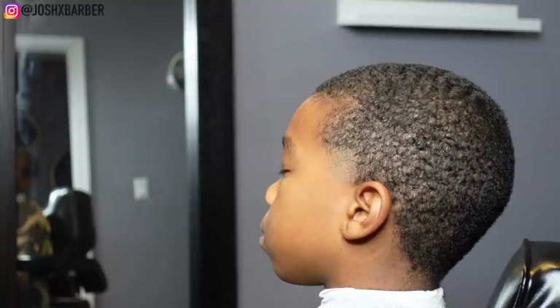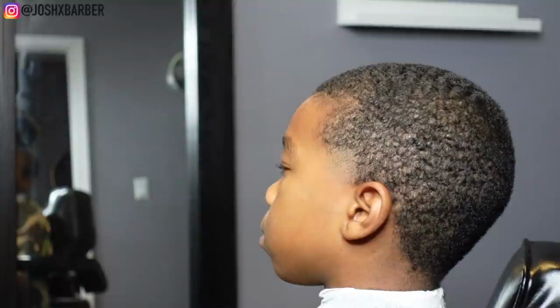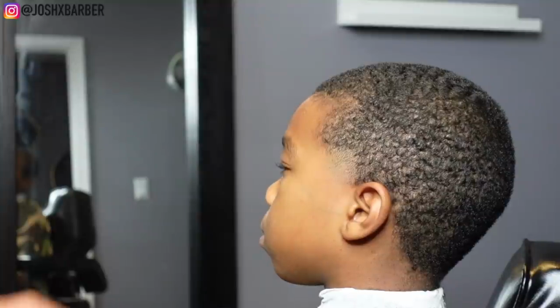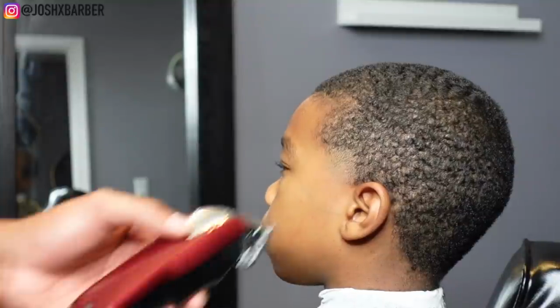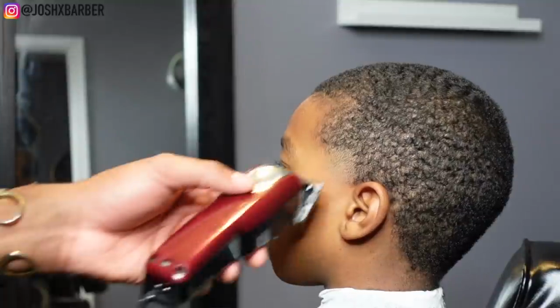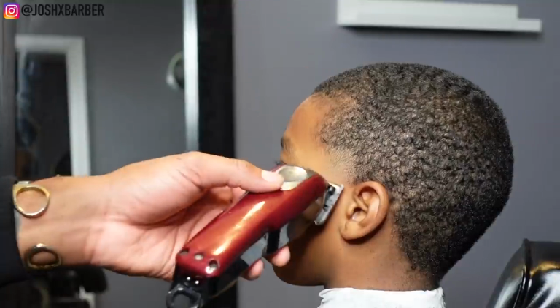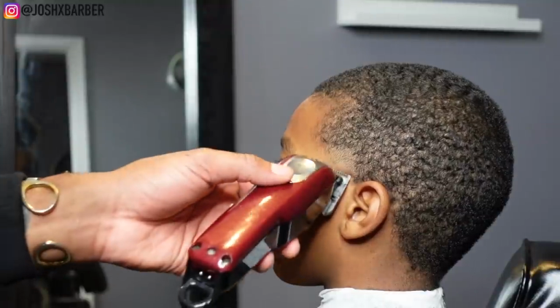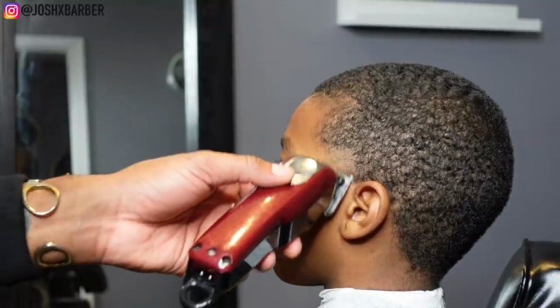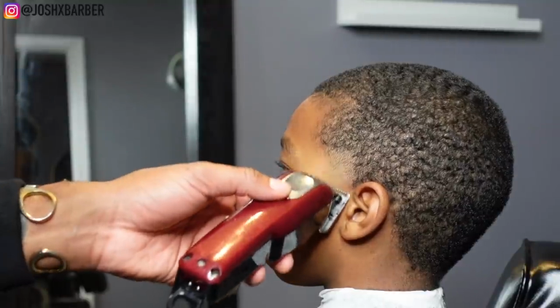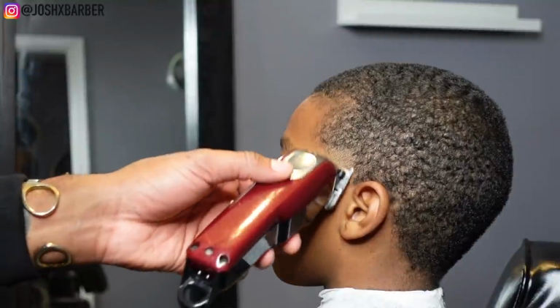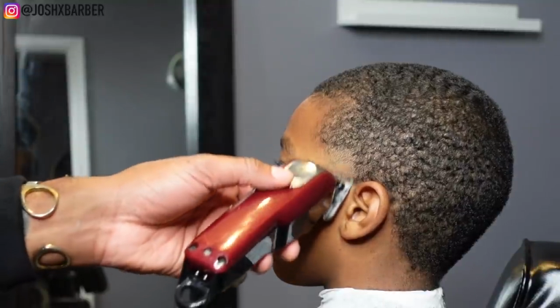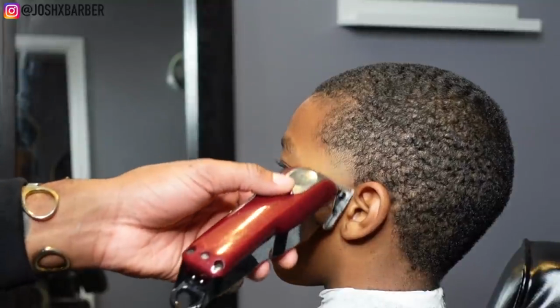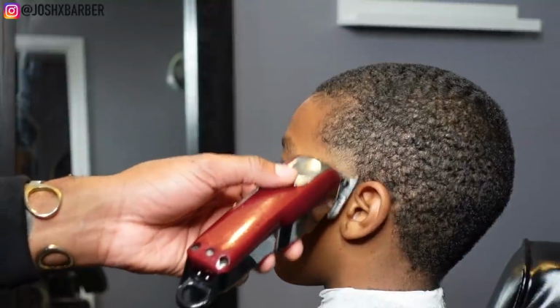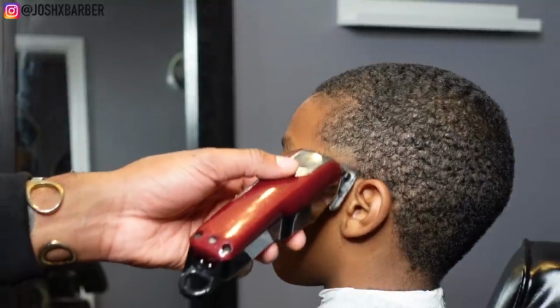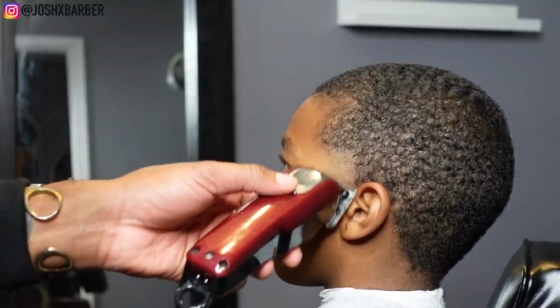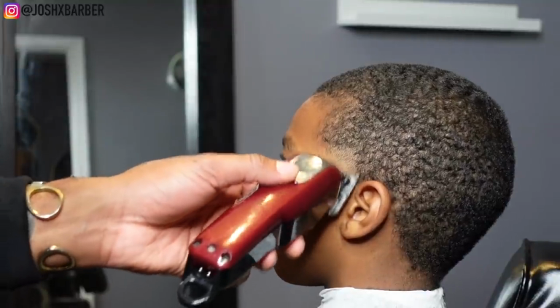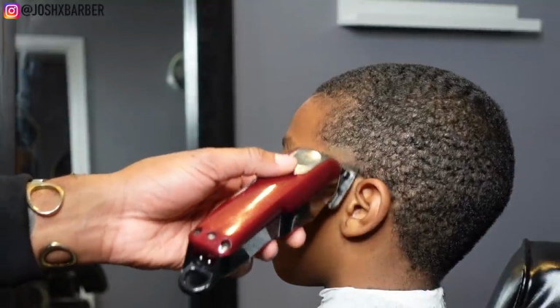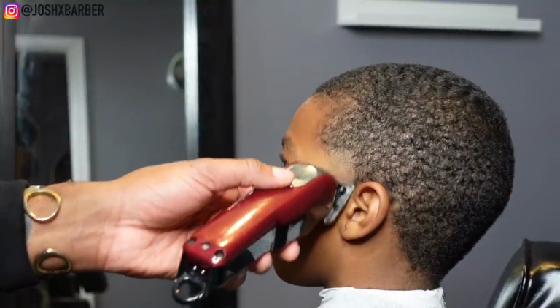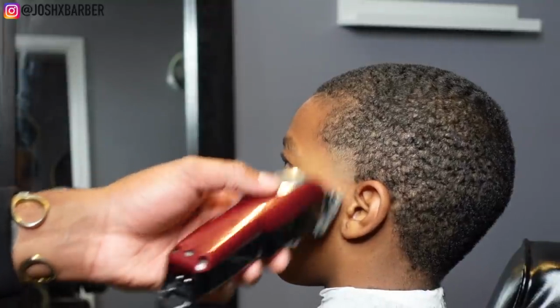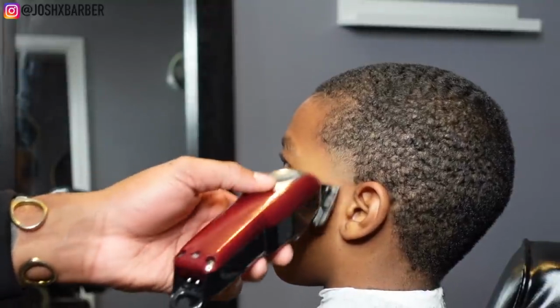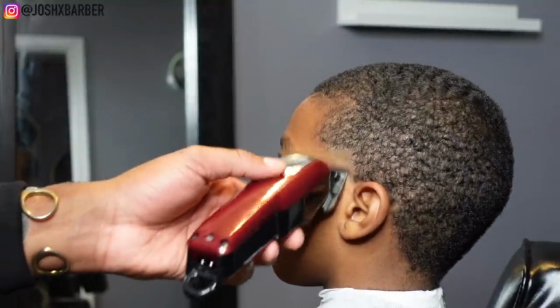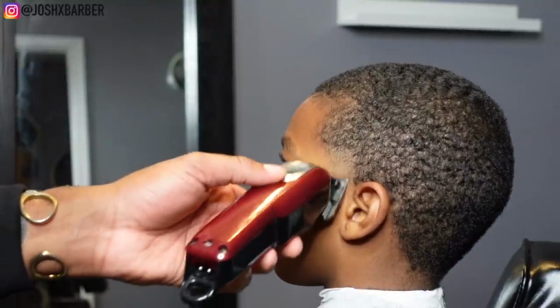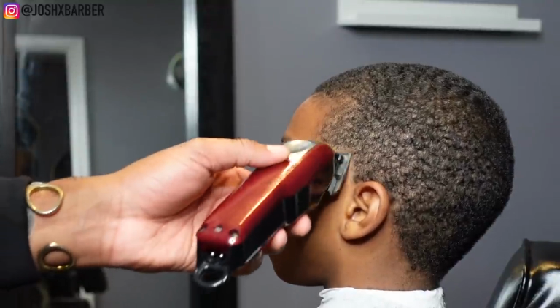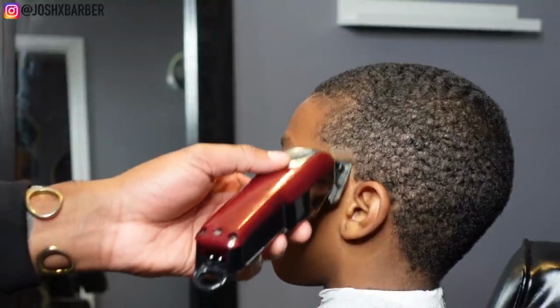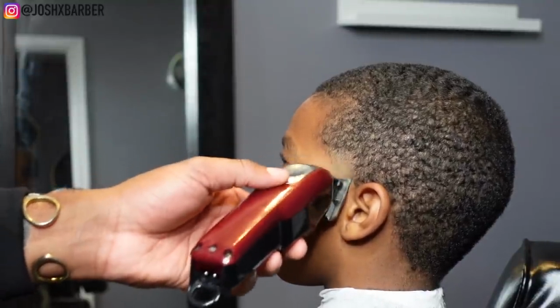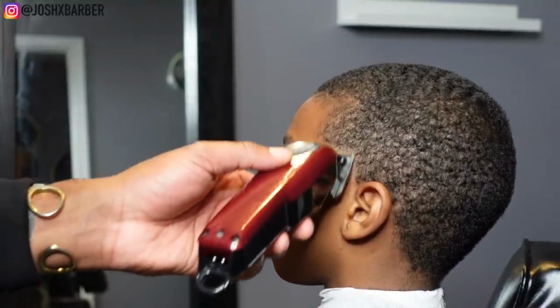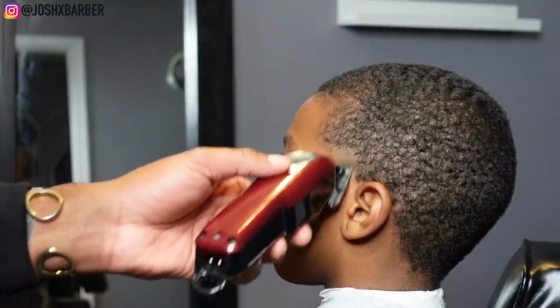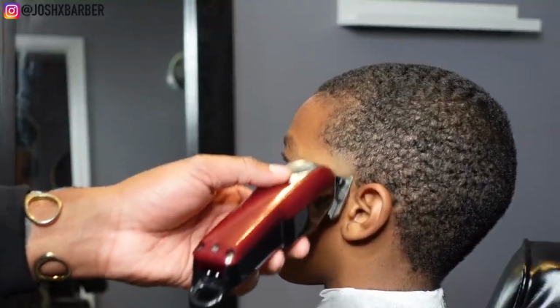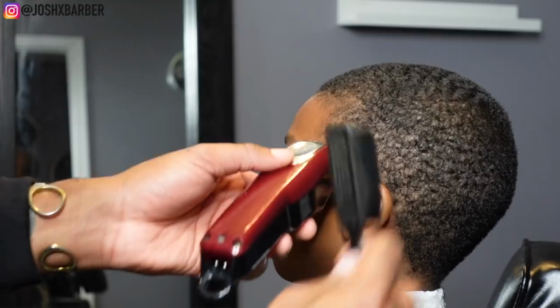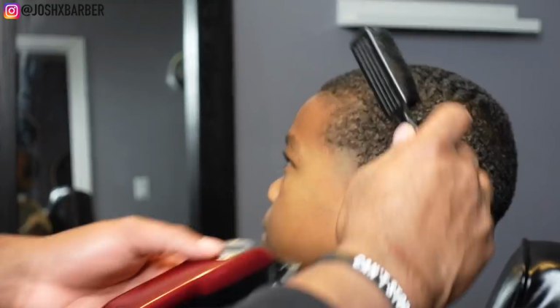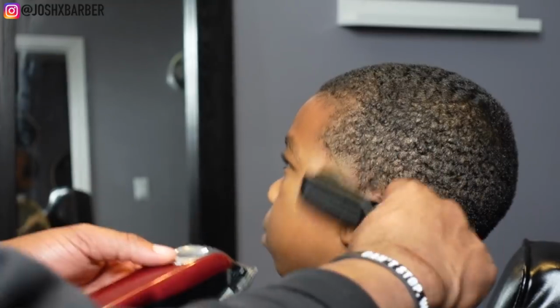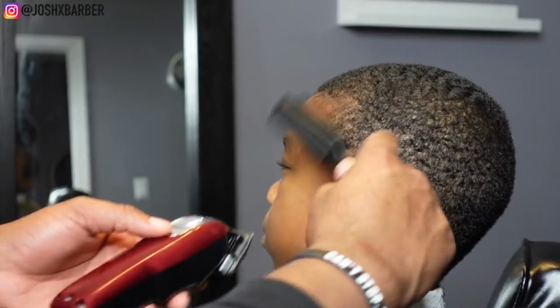Right here I'm going to close the lever halfway and just start under the line and flick up to the line, blending it right out.